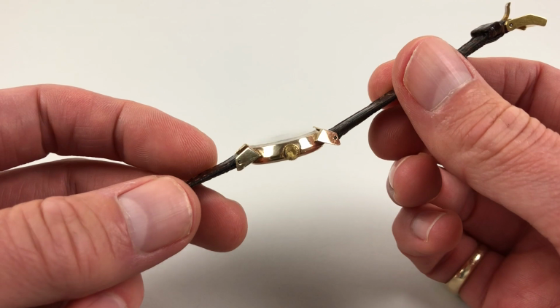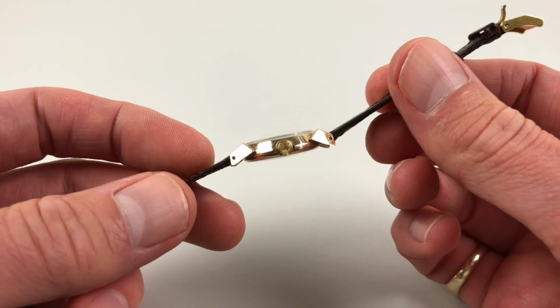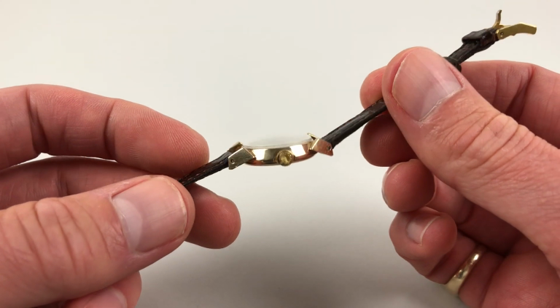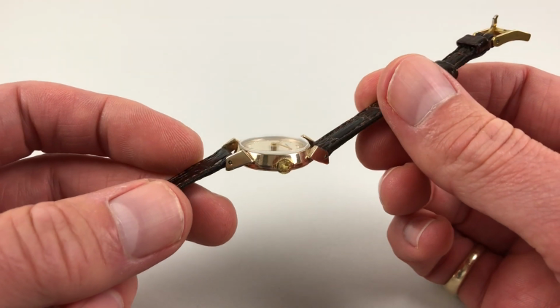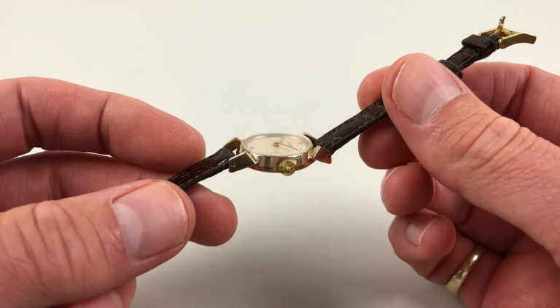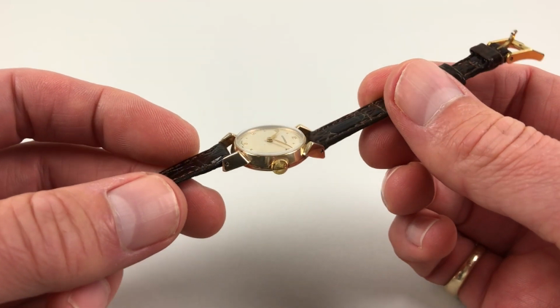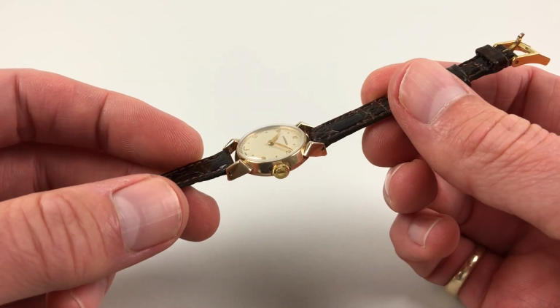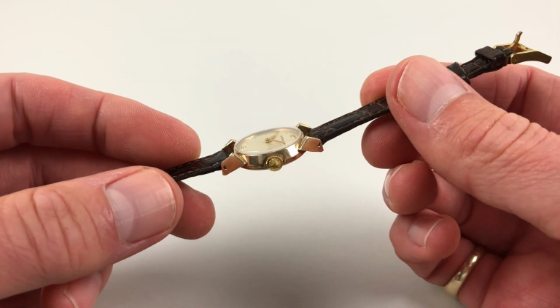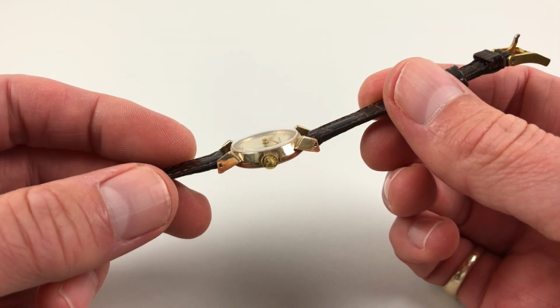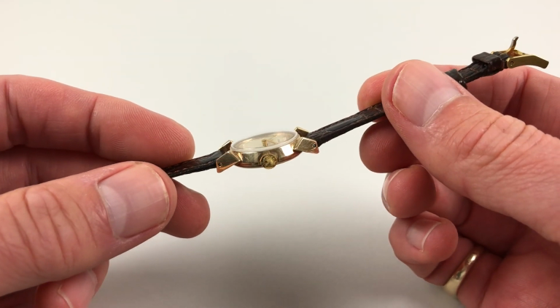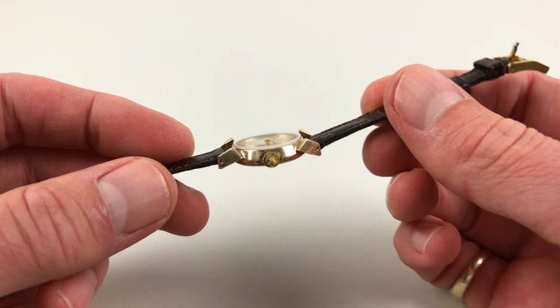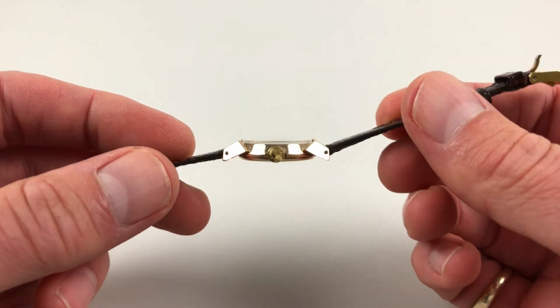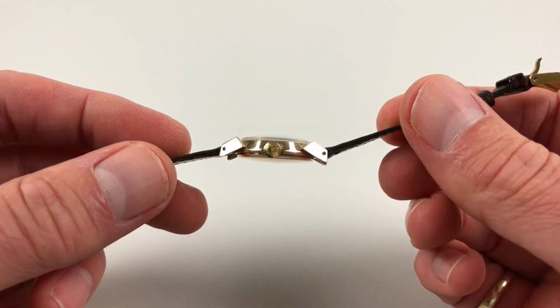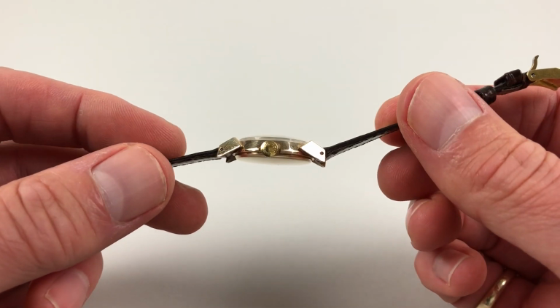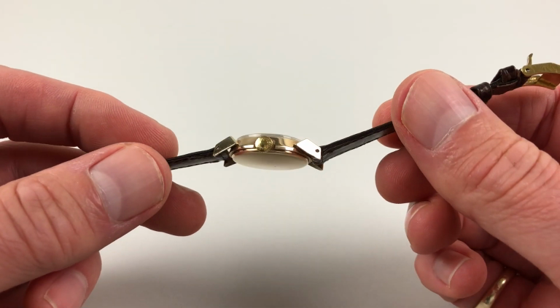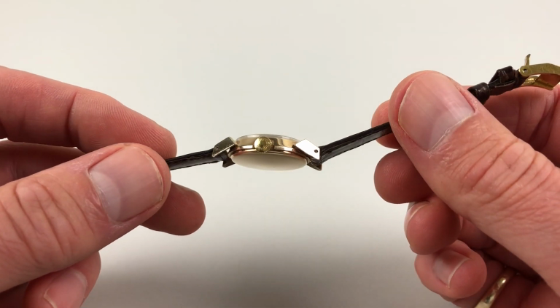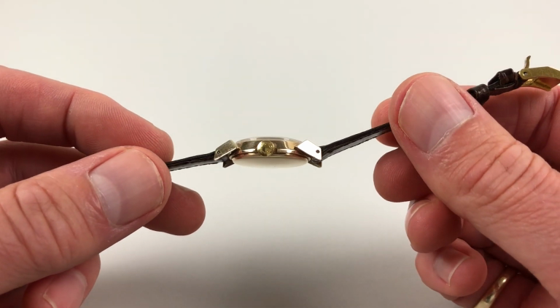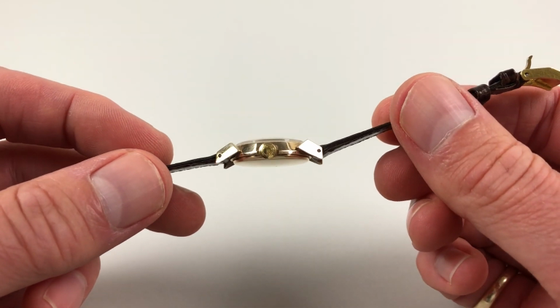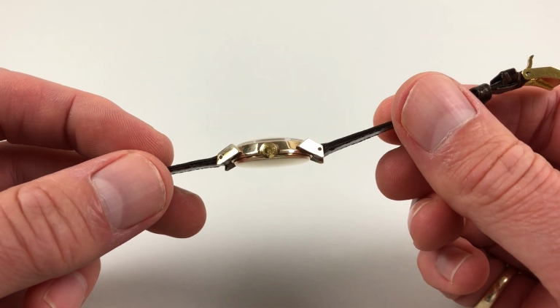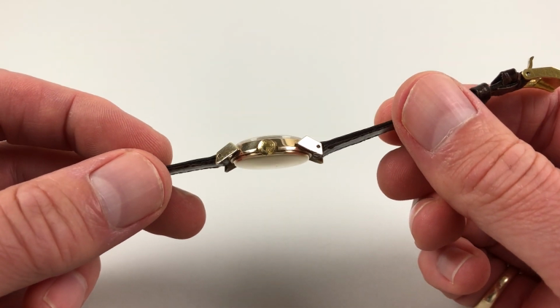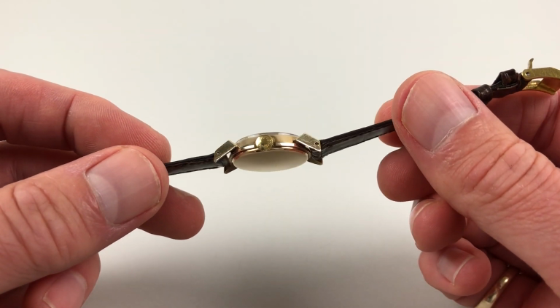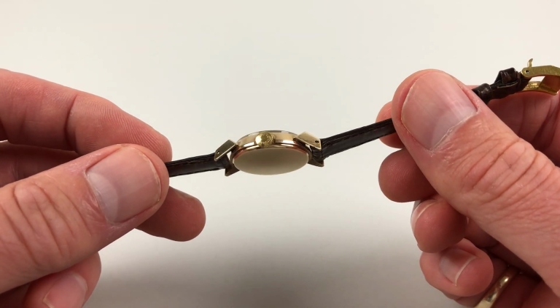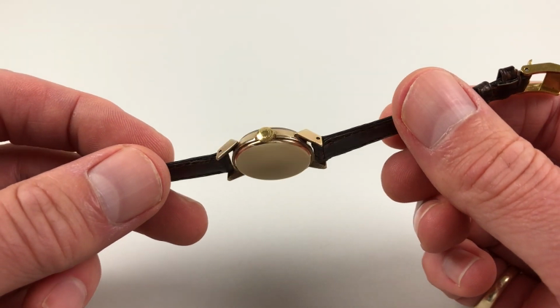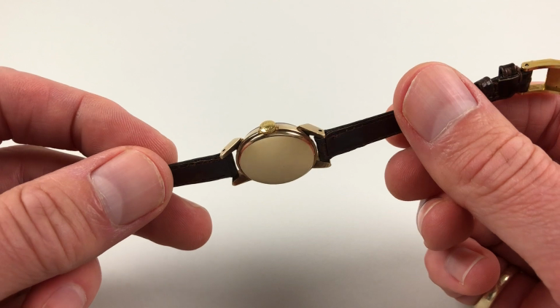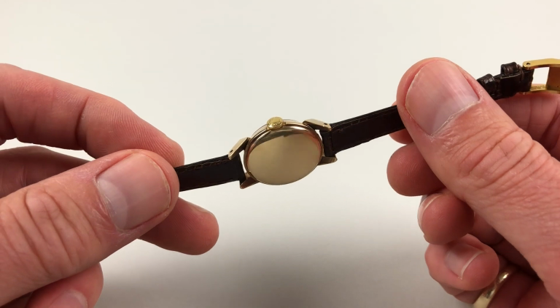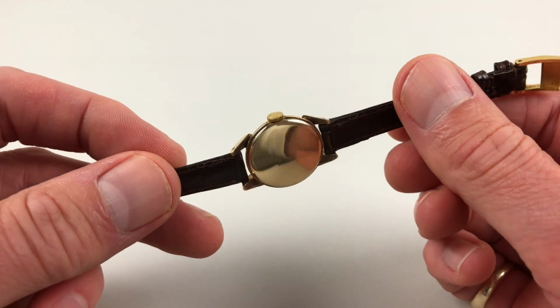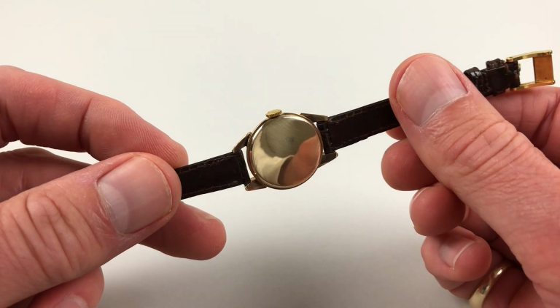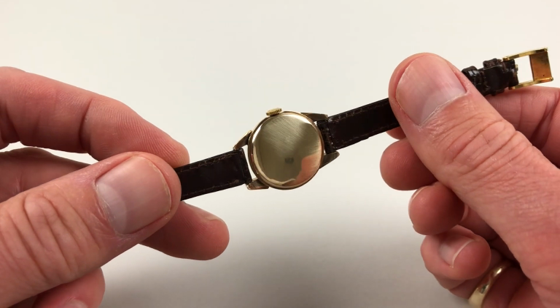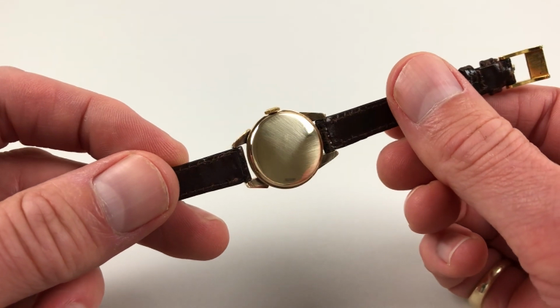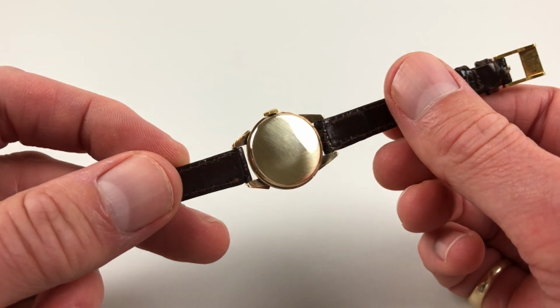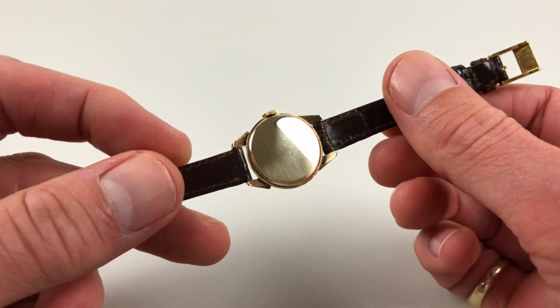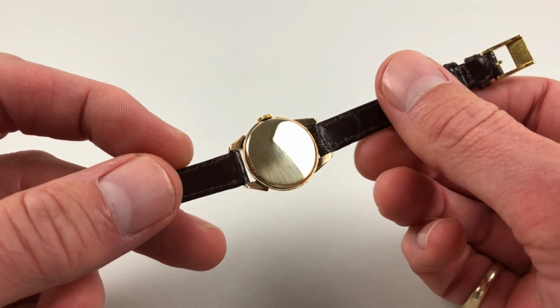There is a steep chamfer to the bezel, a Longines crown to the side, and a plain snap-on caseback.